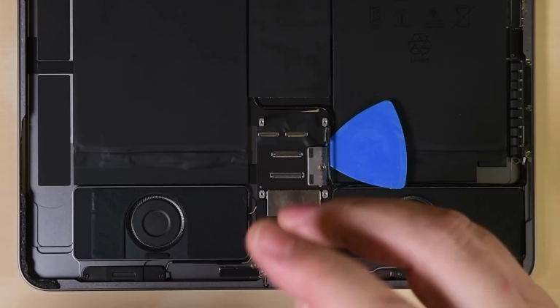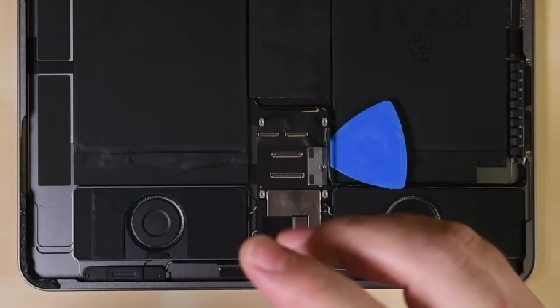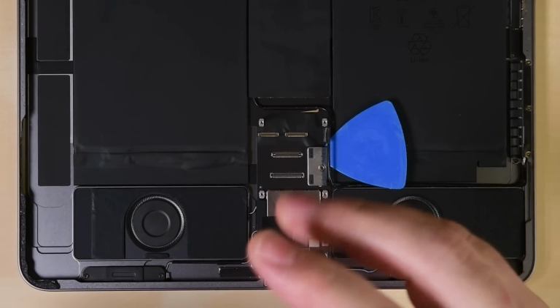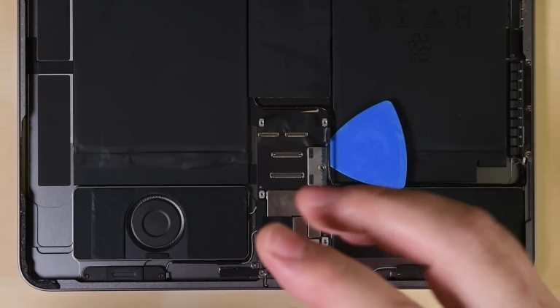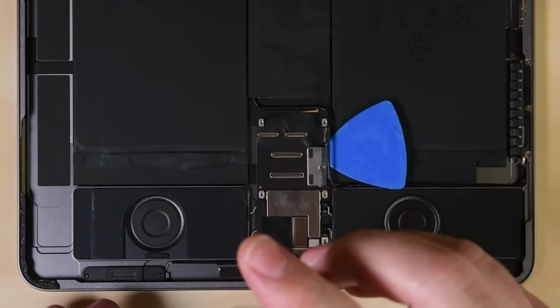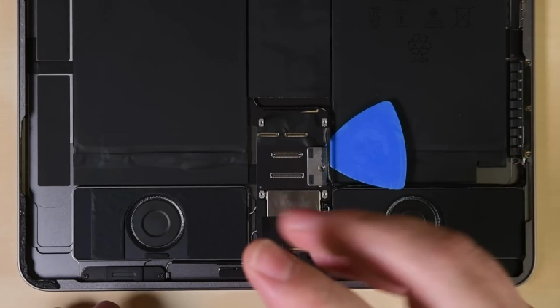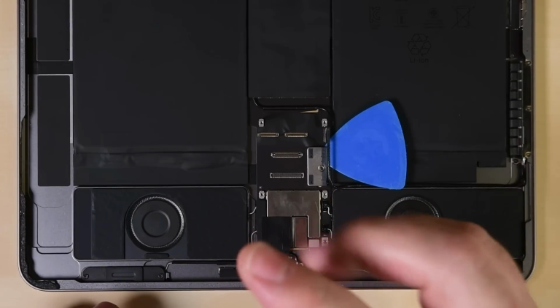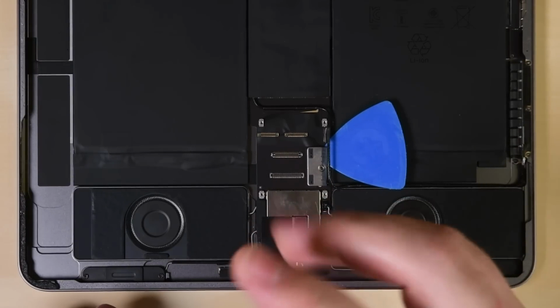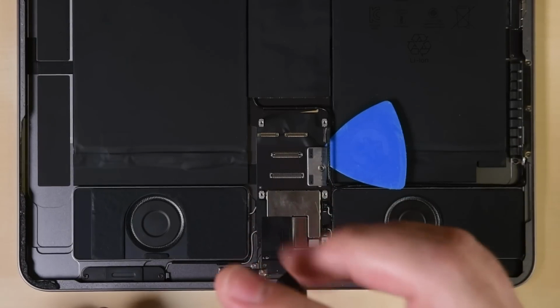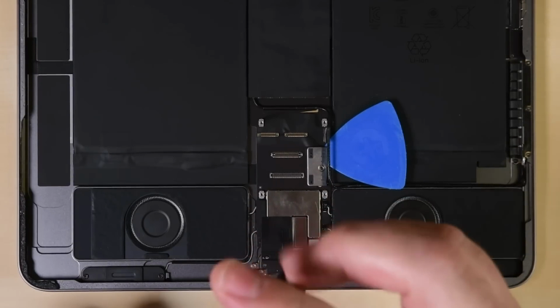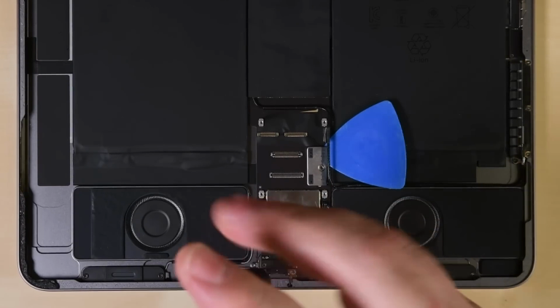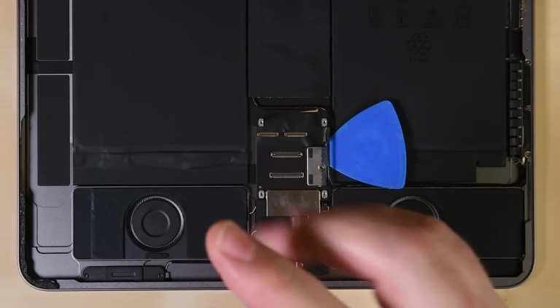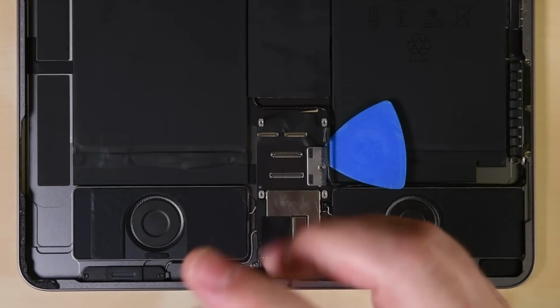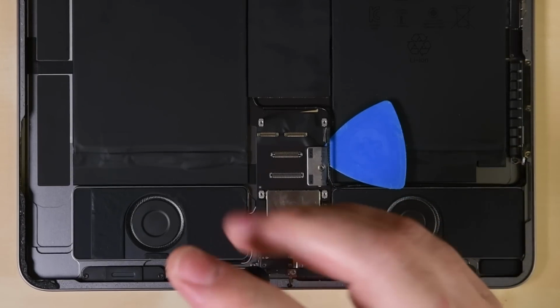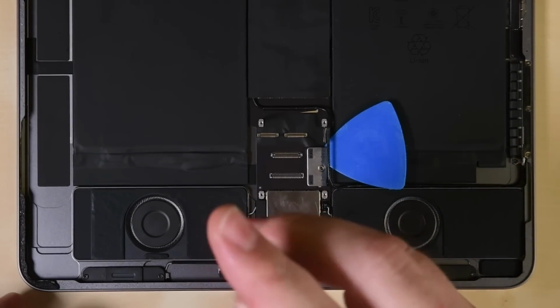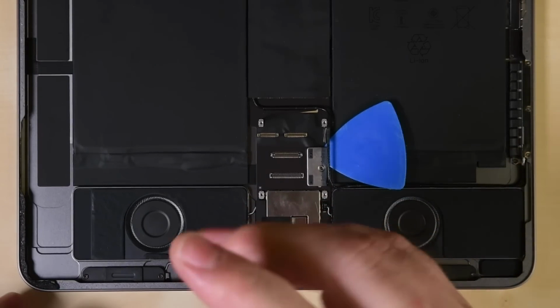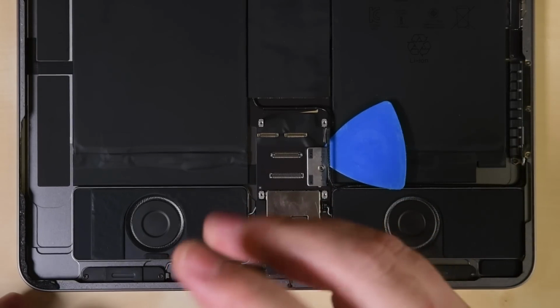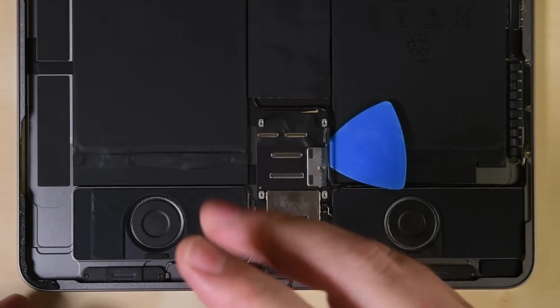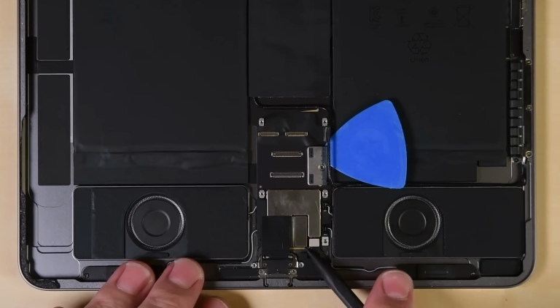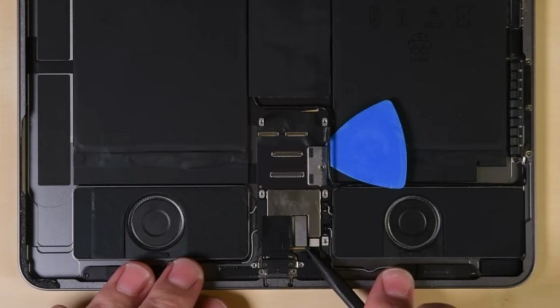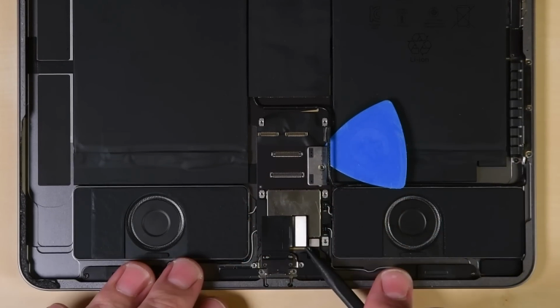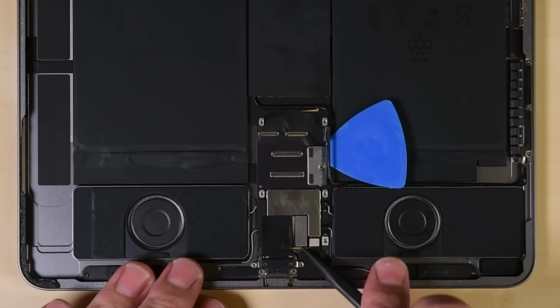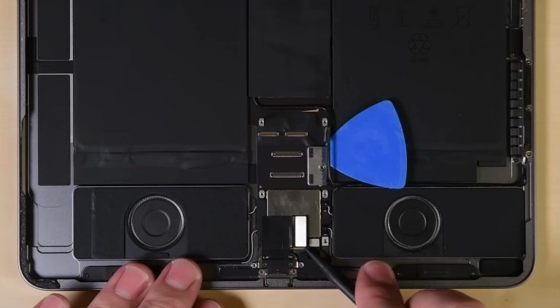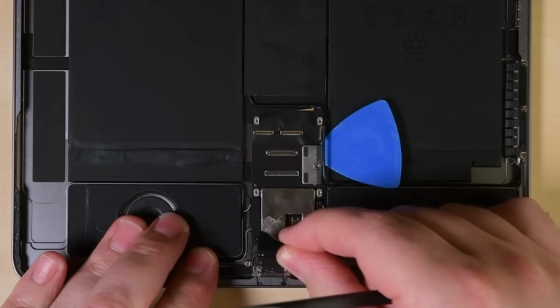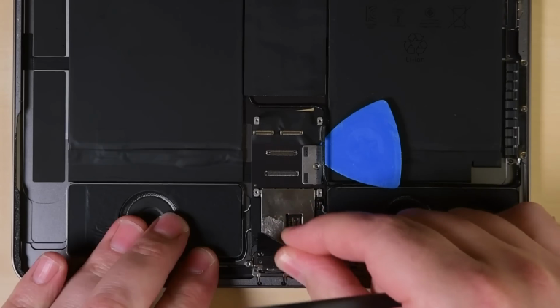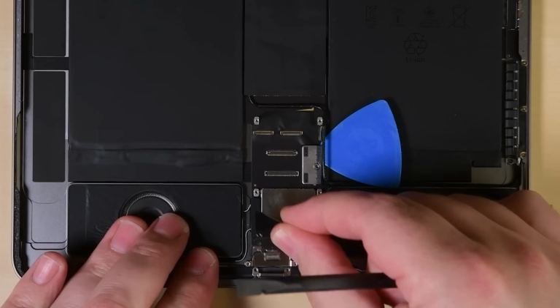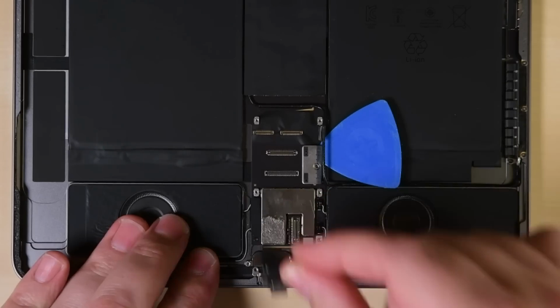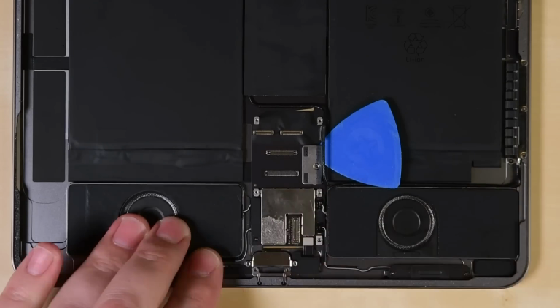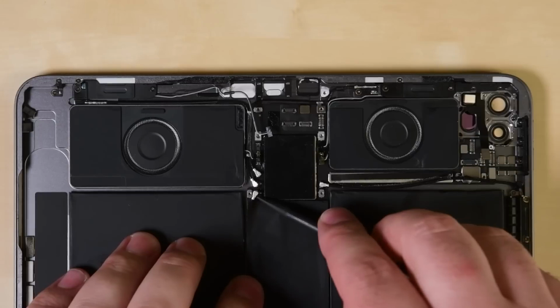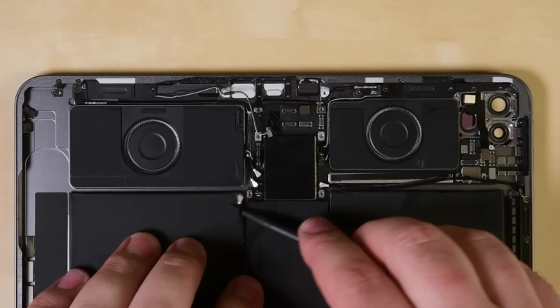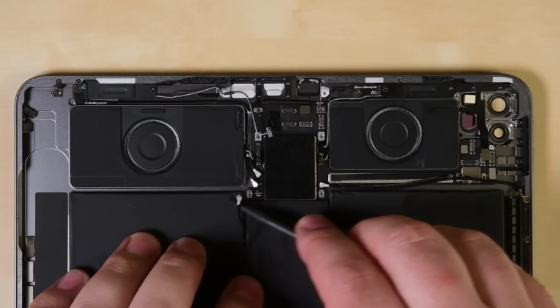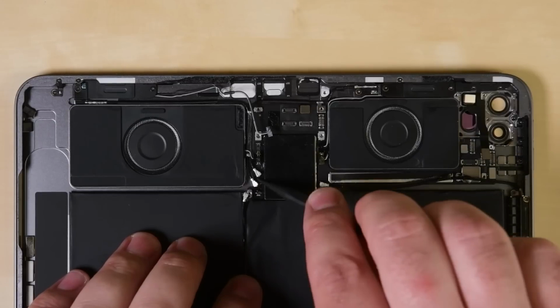Back at the bottom of this iPad, we're relieved to find that the USB-C port is still modular. It's not much for a device this problematic to work on, but hey, it's something.